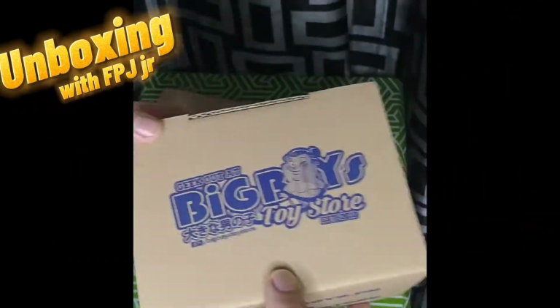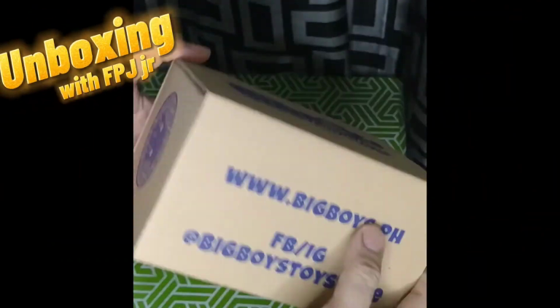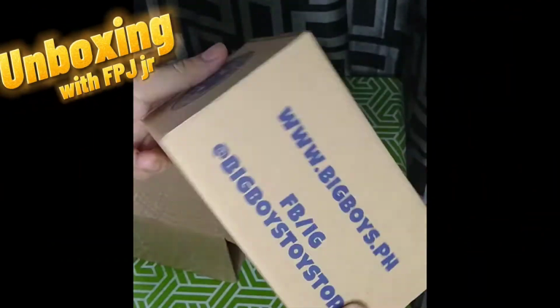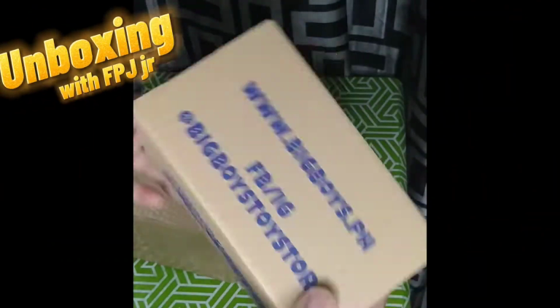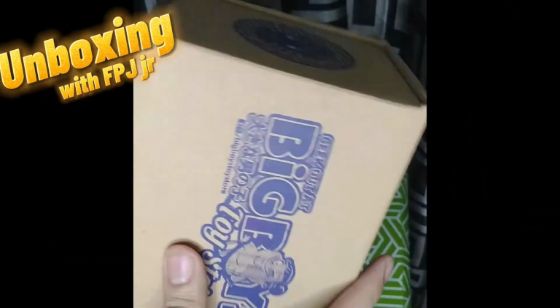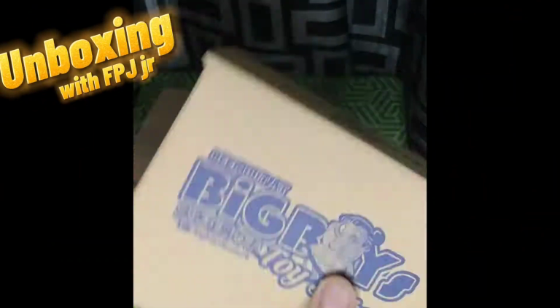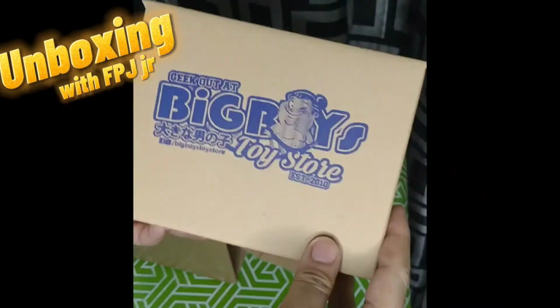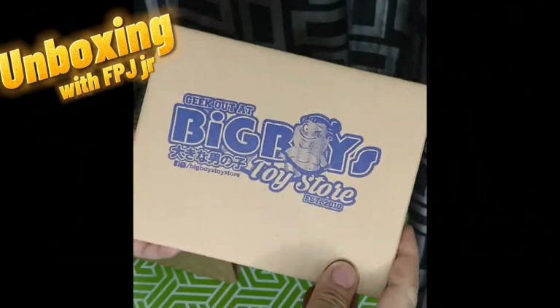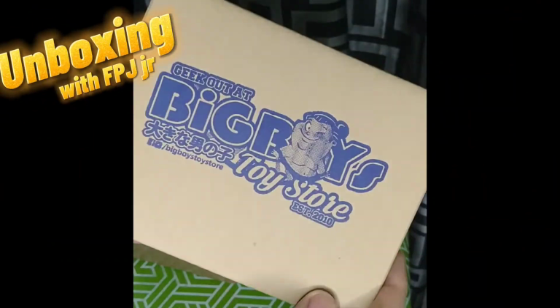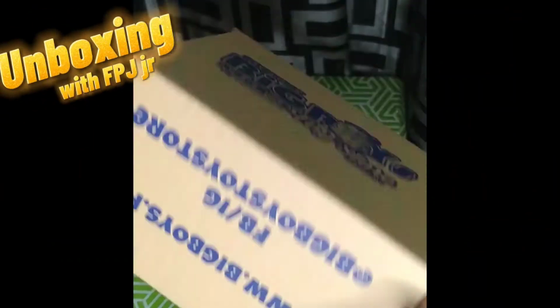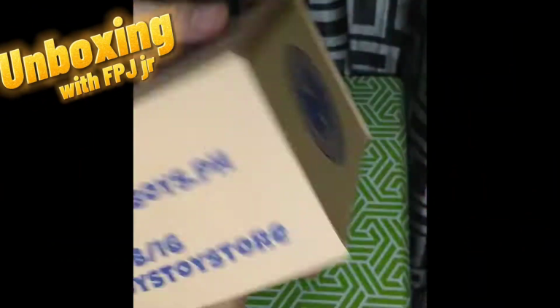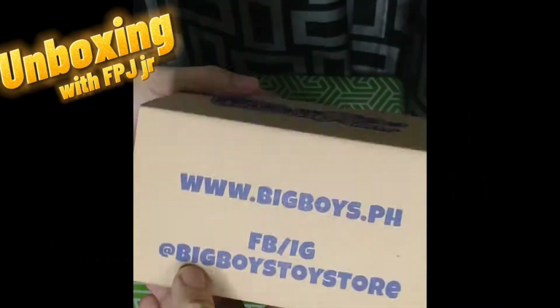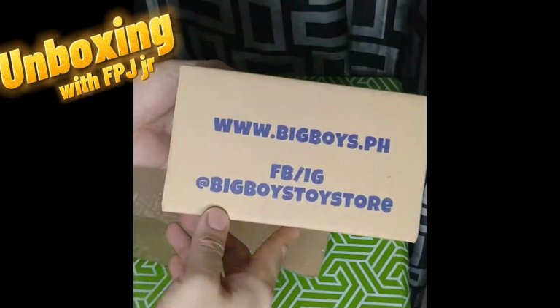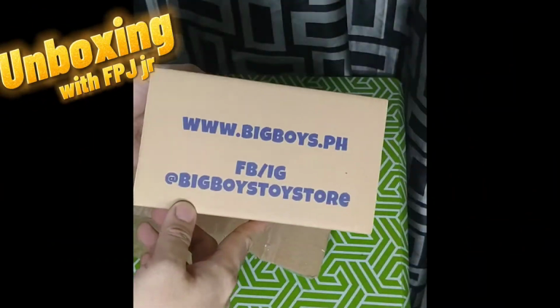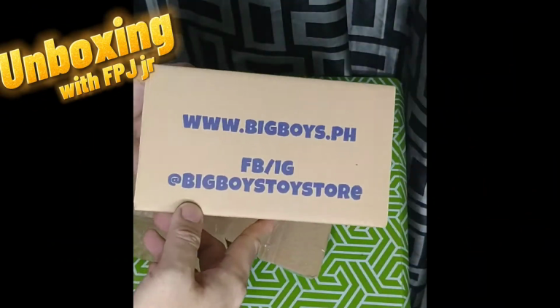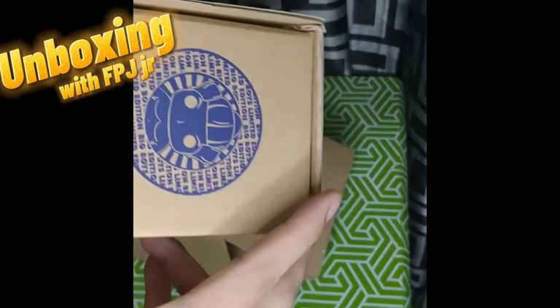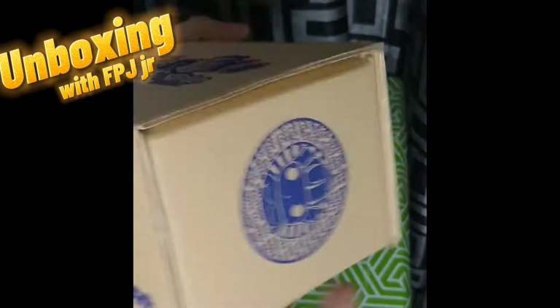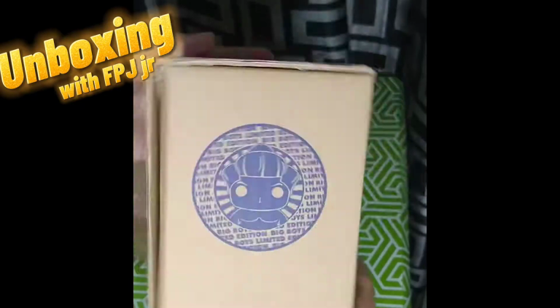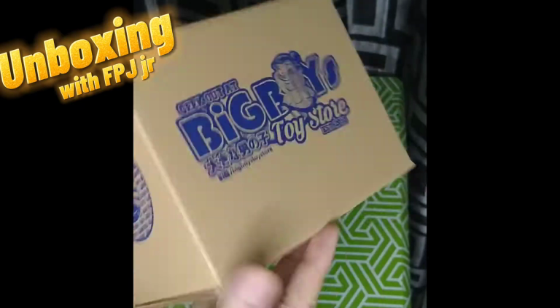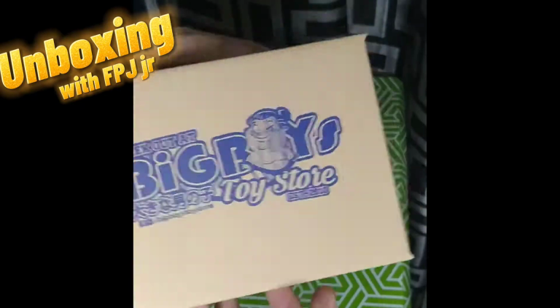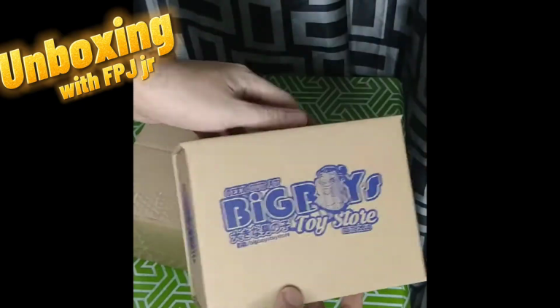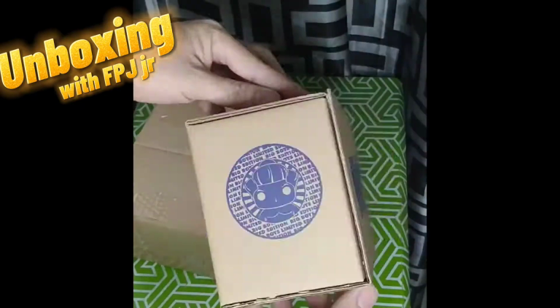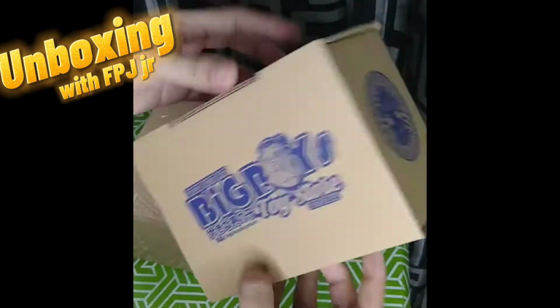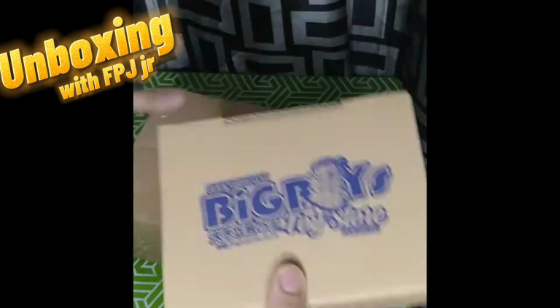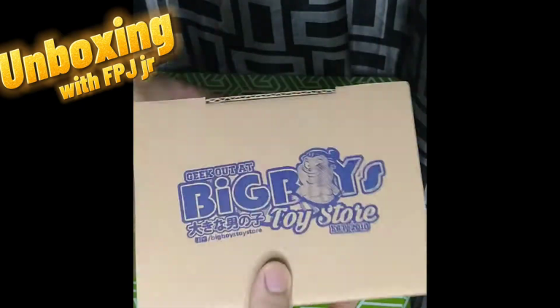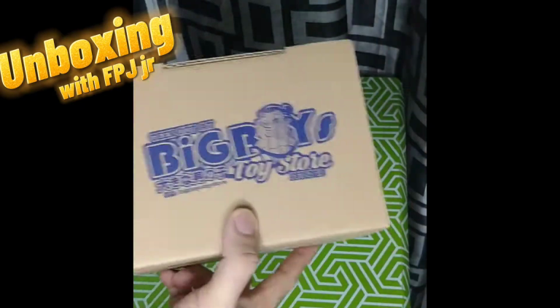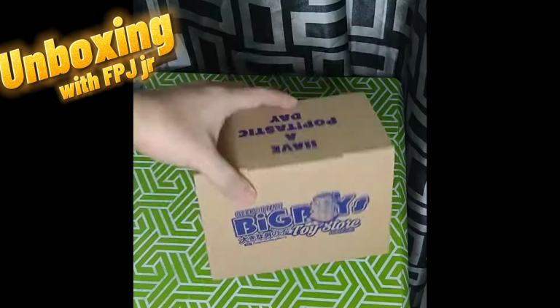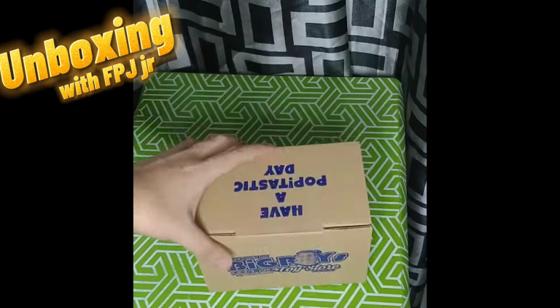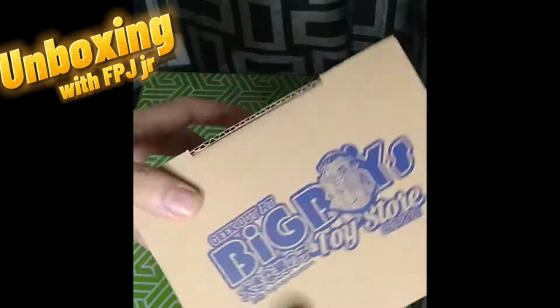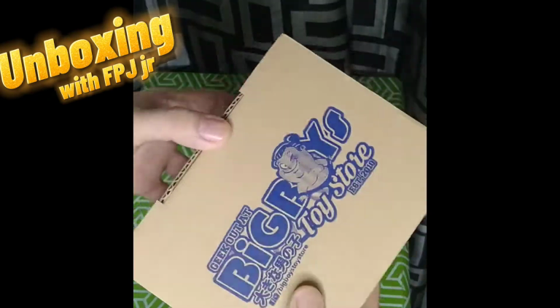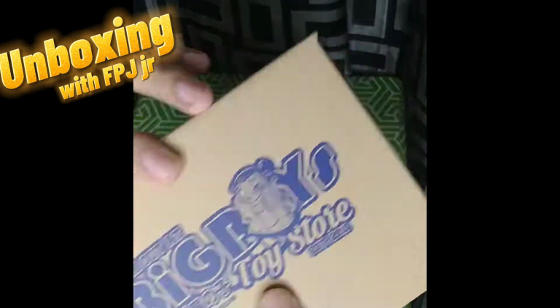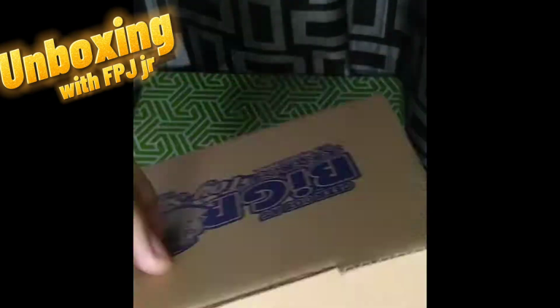This Funko Pop Mystery Box came from Big Boy's Toy Store, and I only got it for 499 pesos.